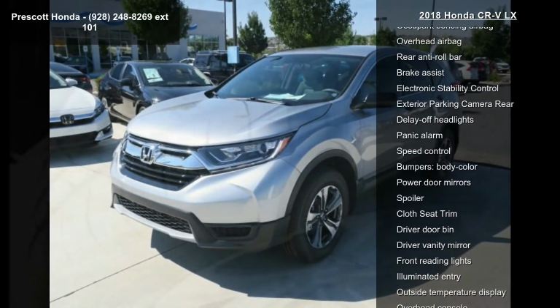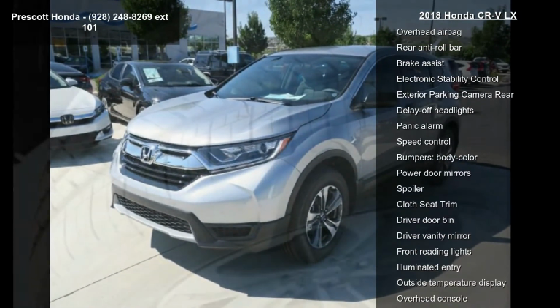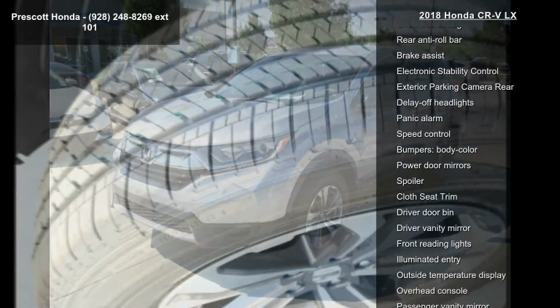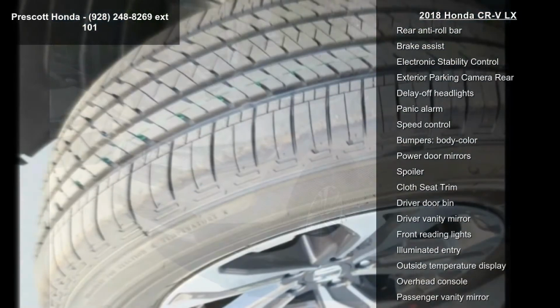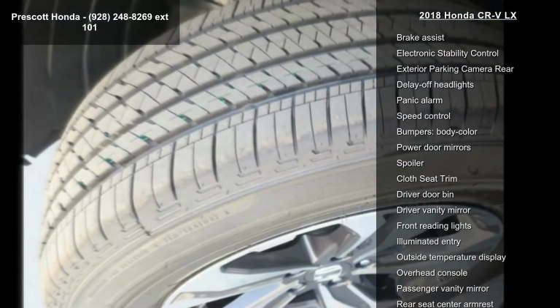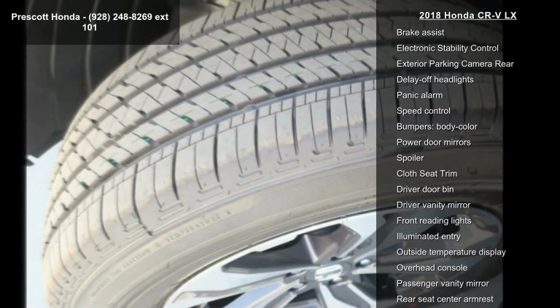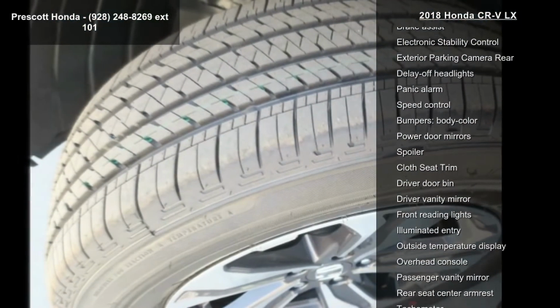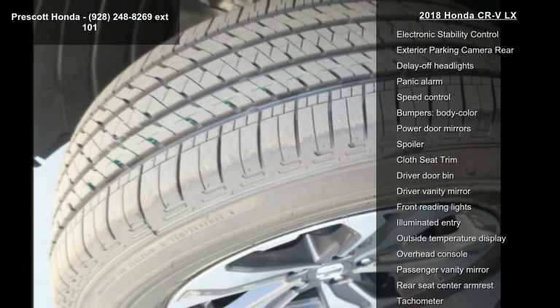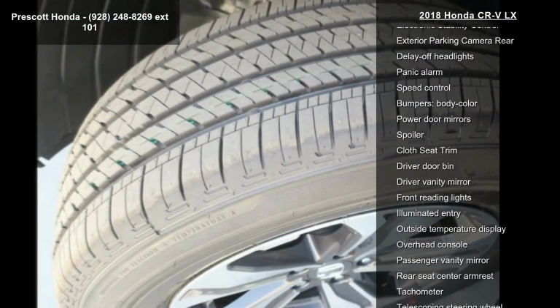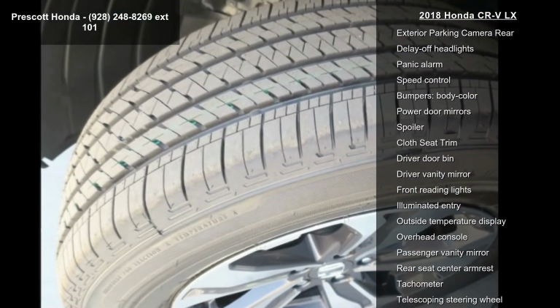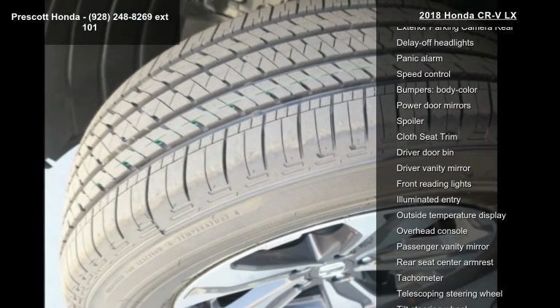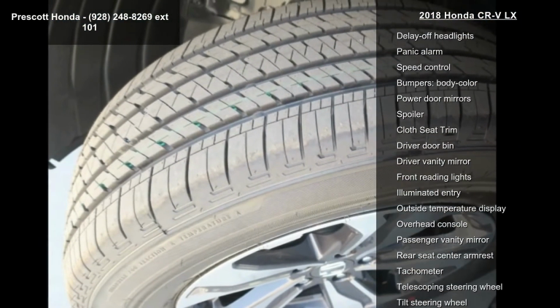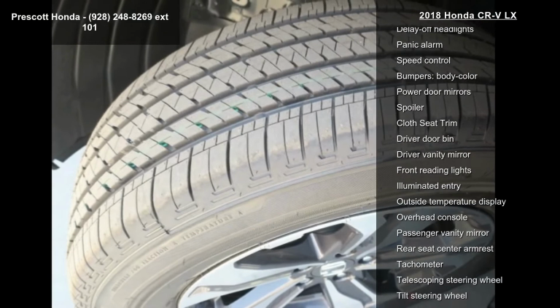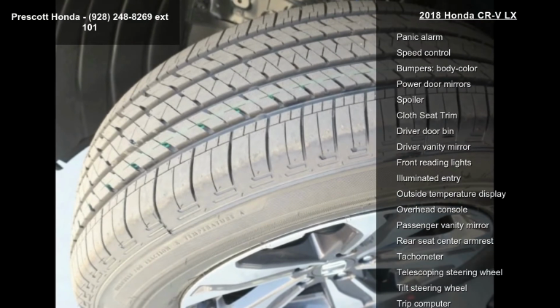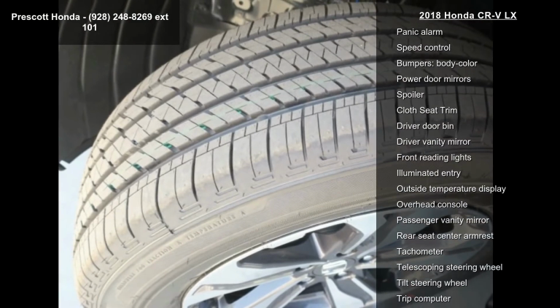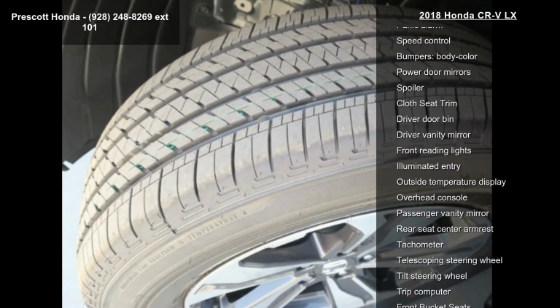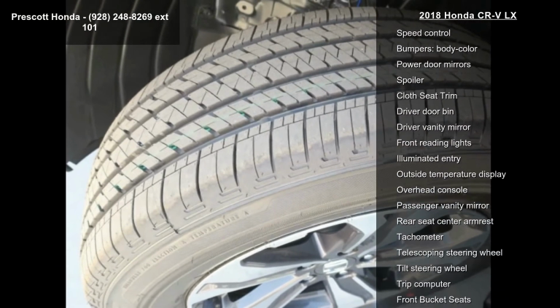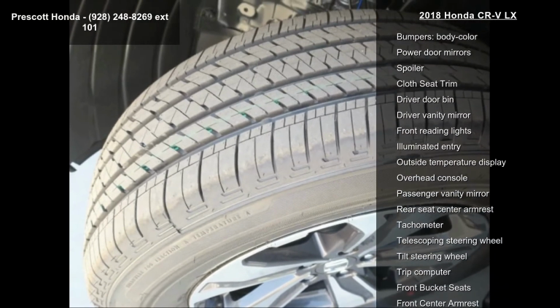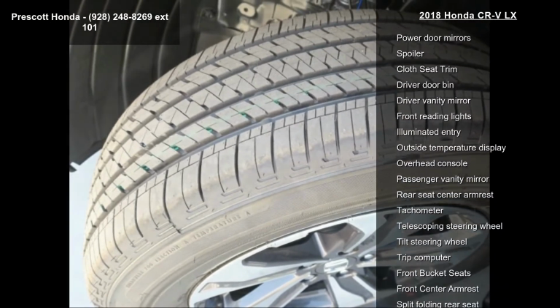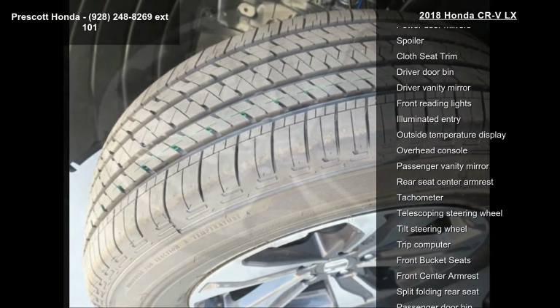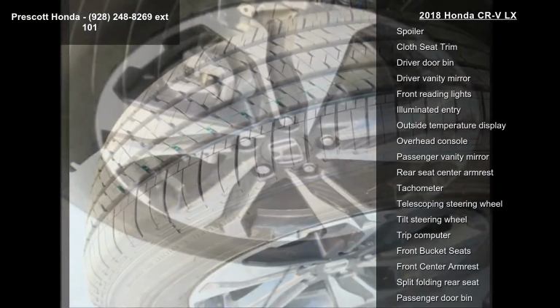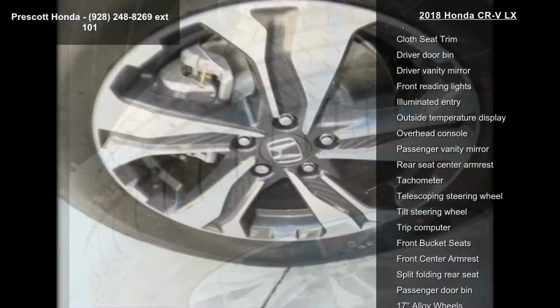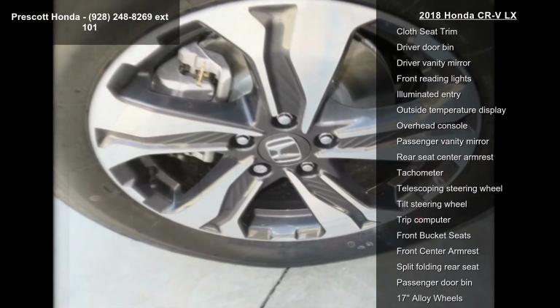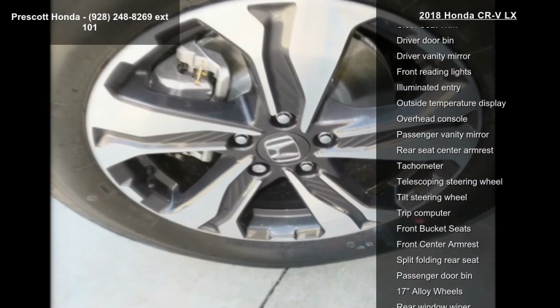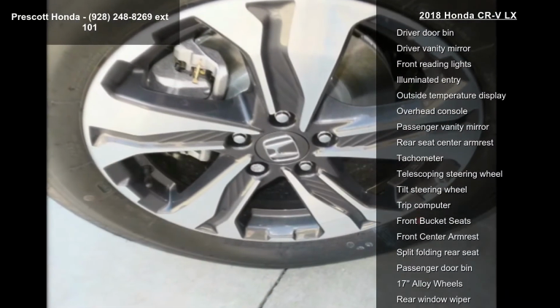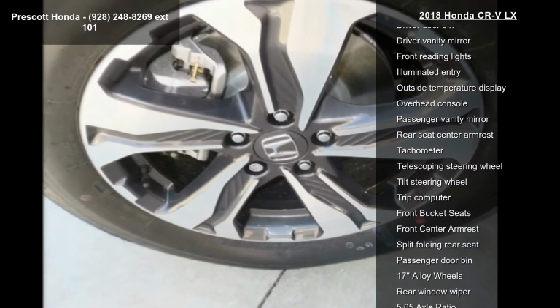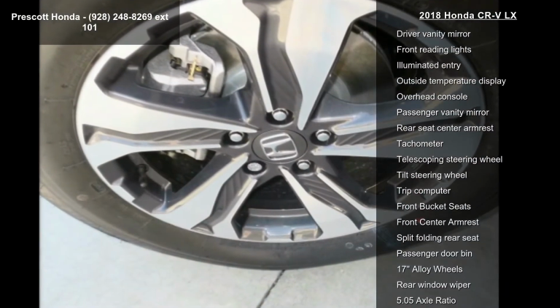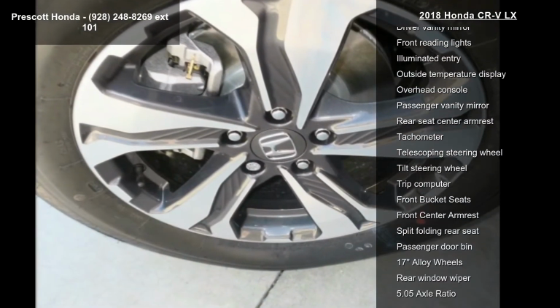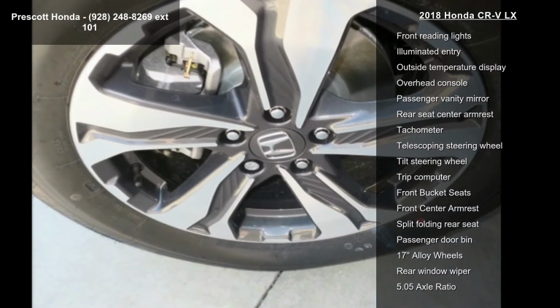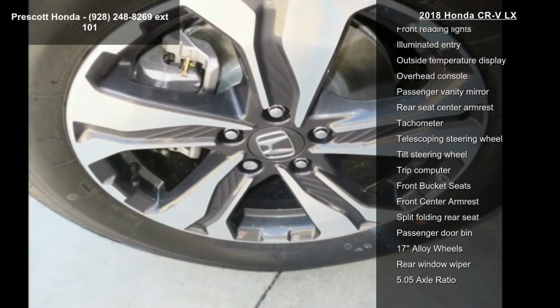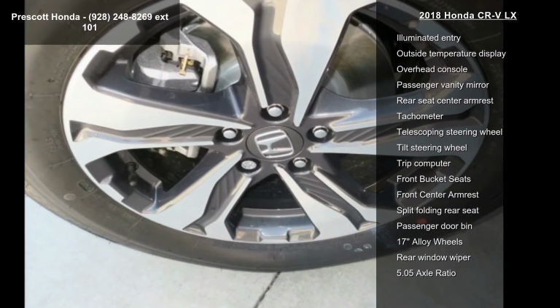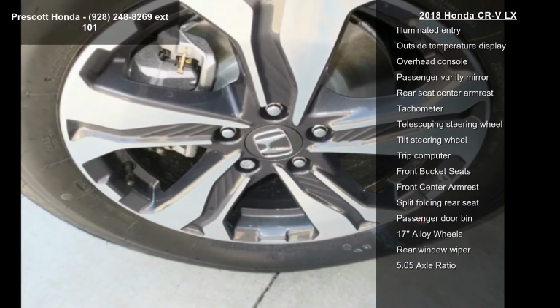Air conditioning, automatic temperature control, rear window defroster, power steering and power windows.